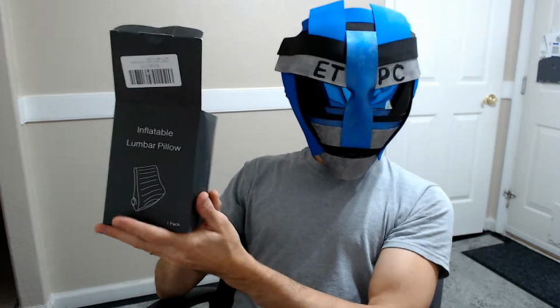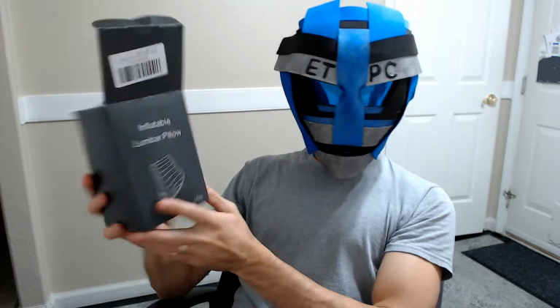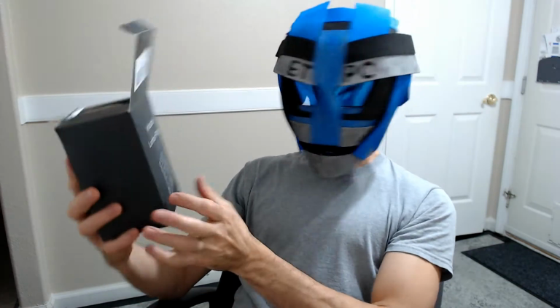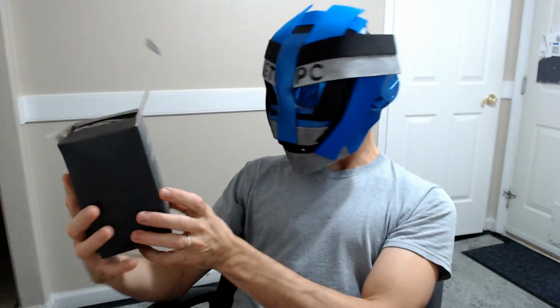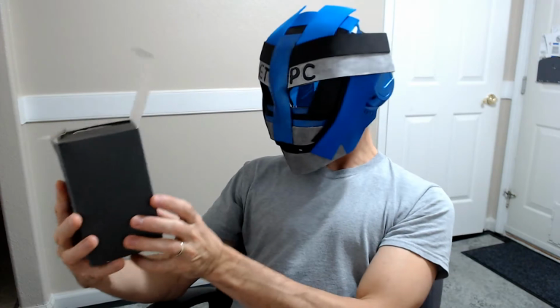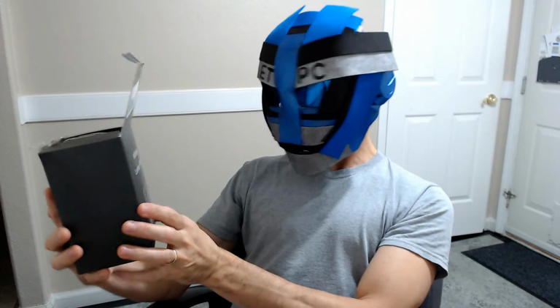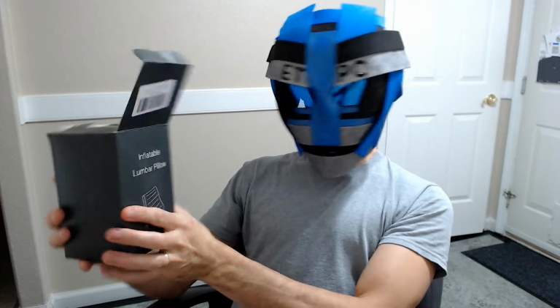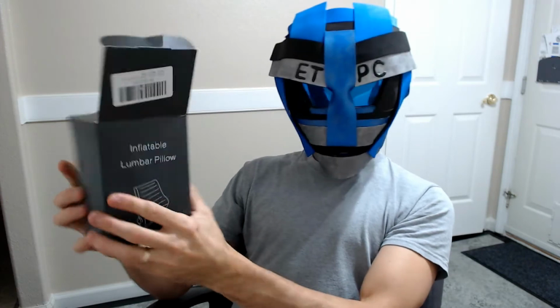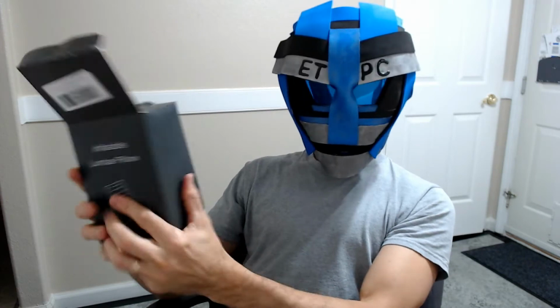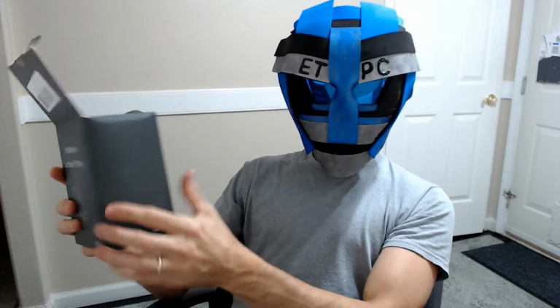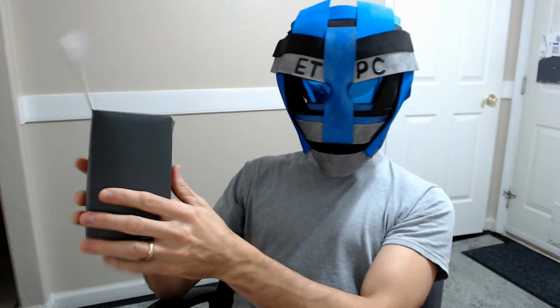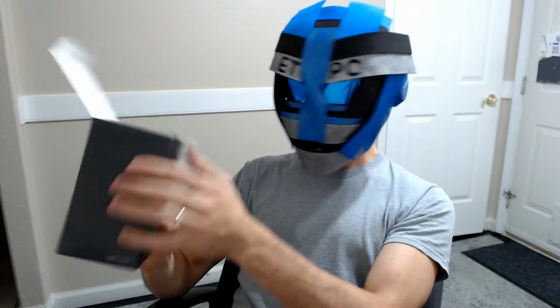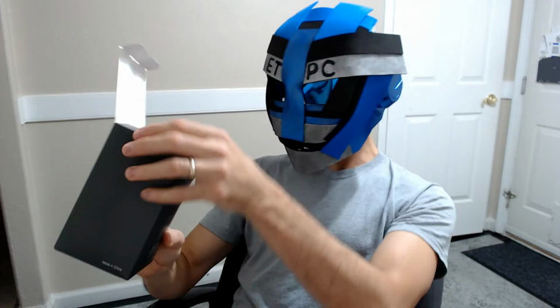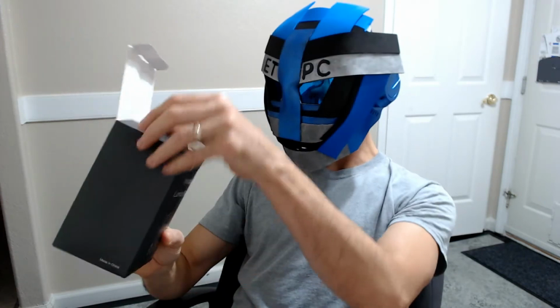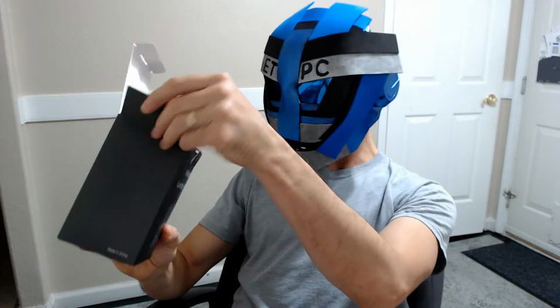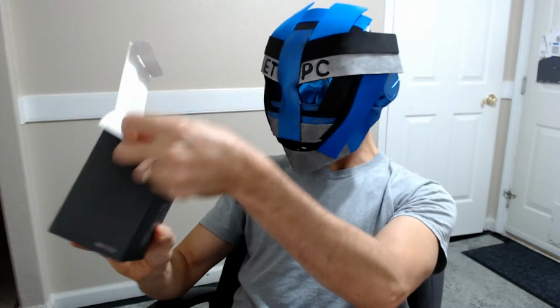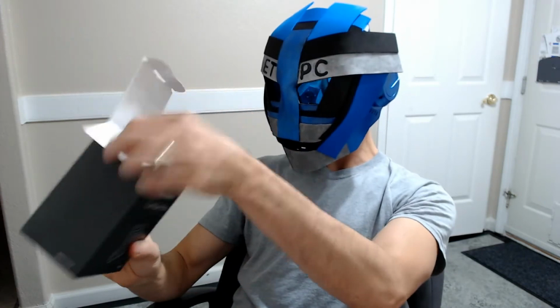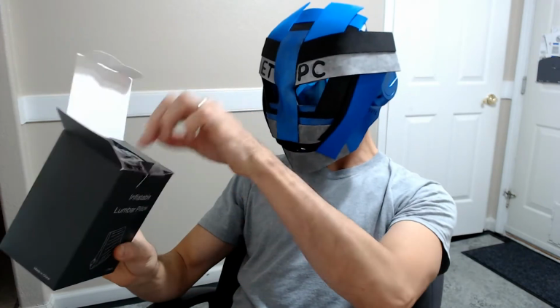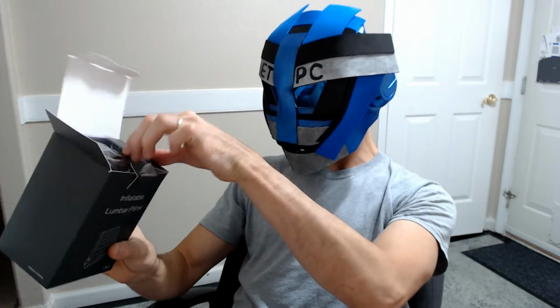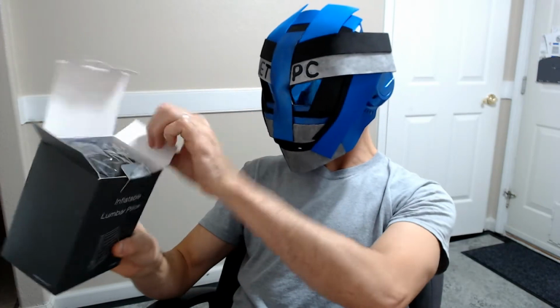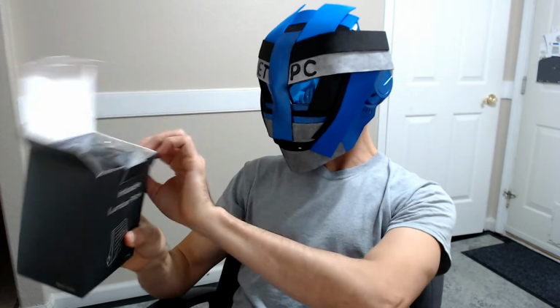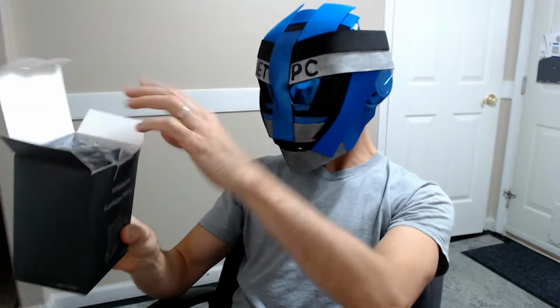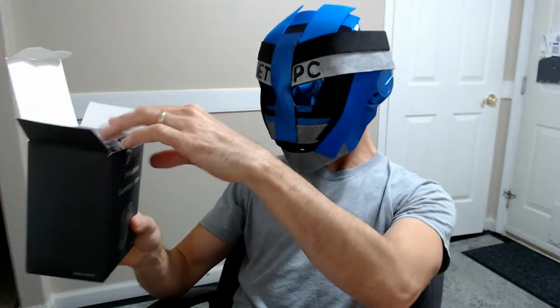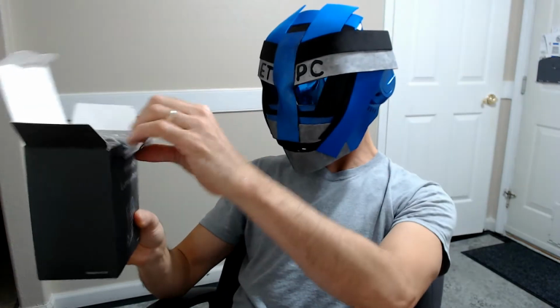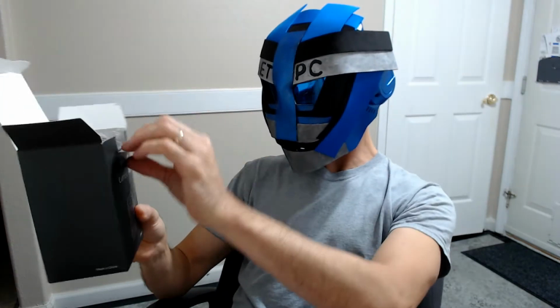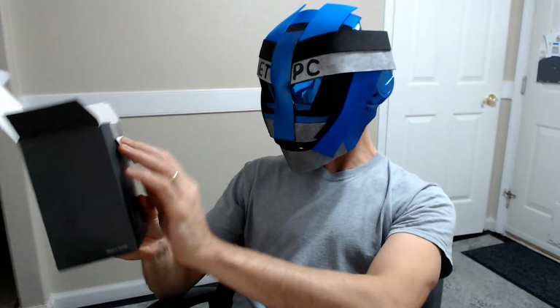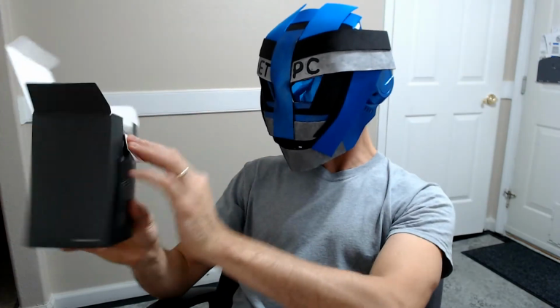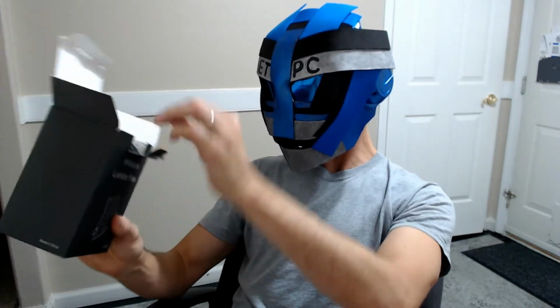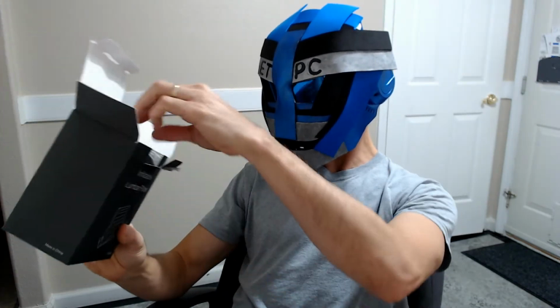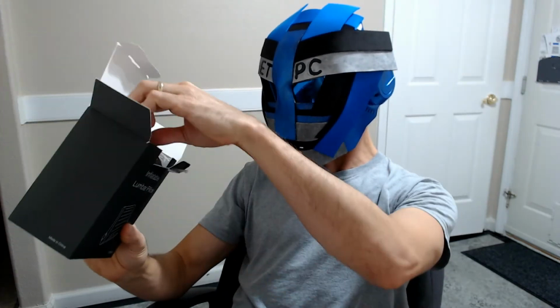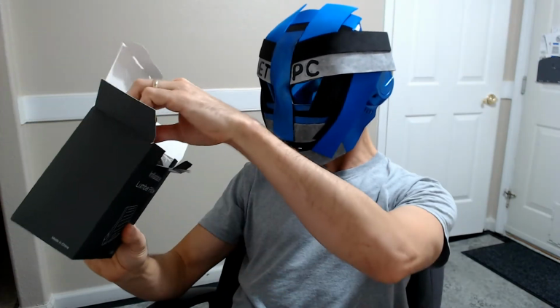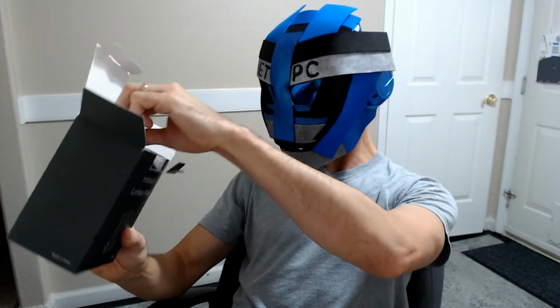So this runs about $24 on Amazon. And I'll link that below, like I said.